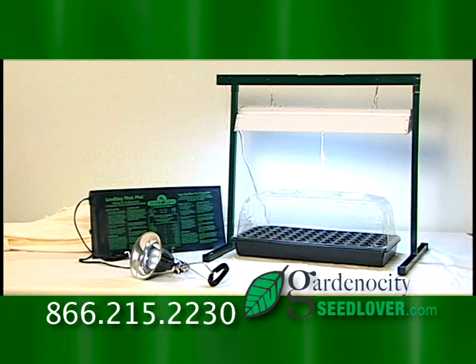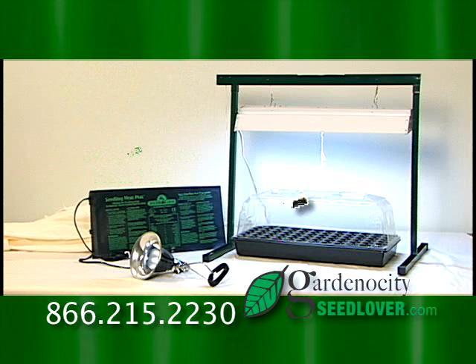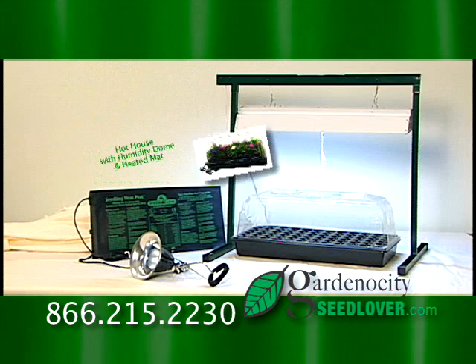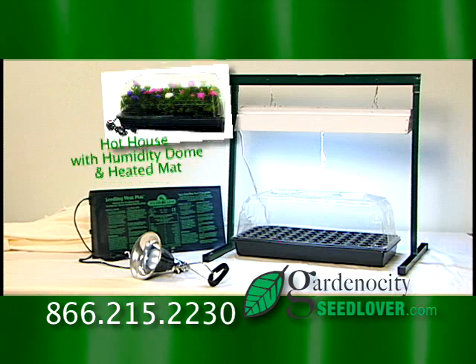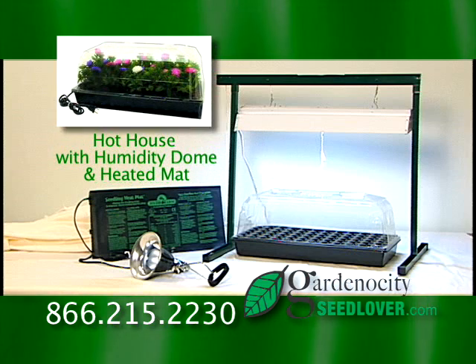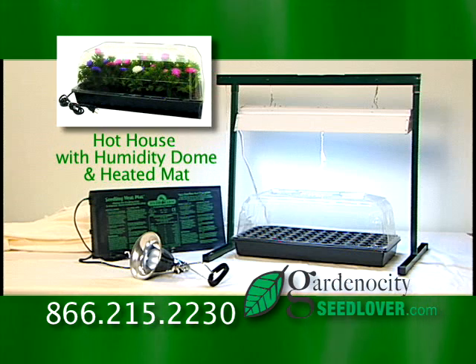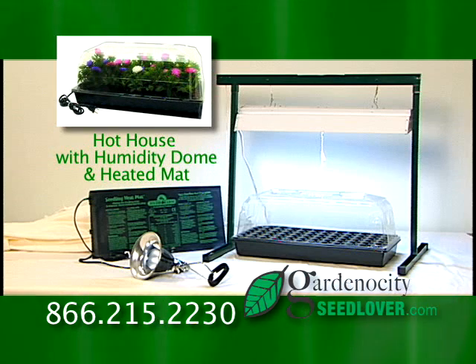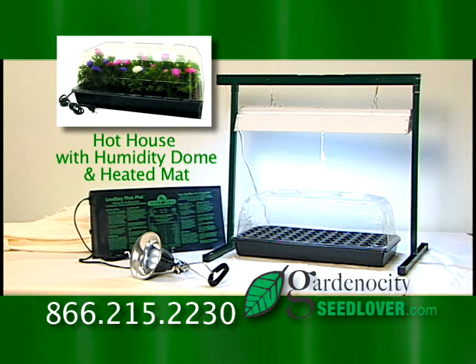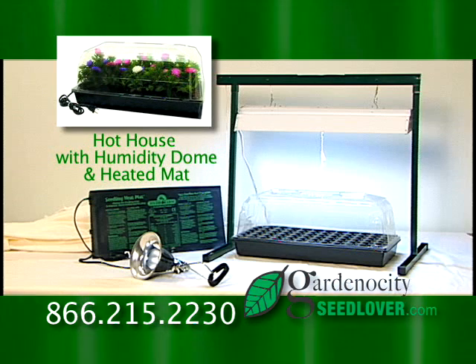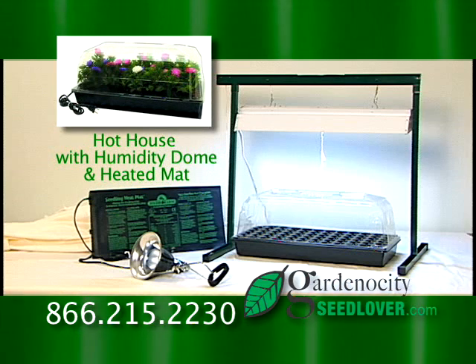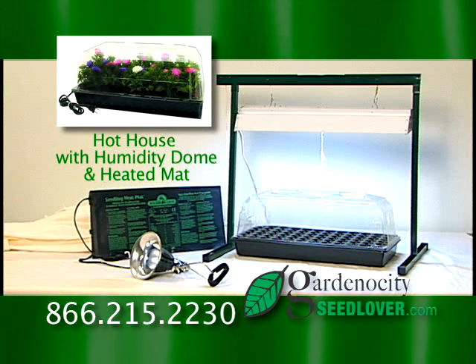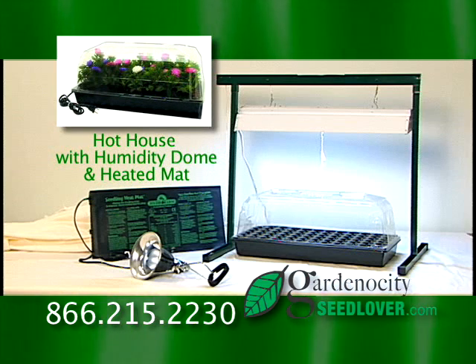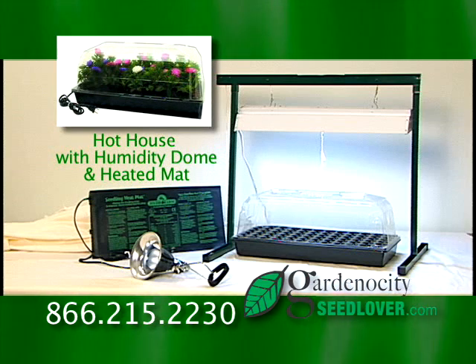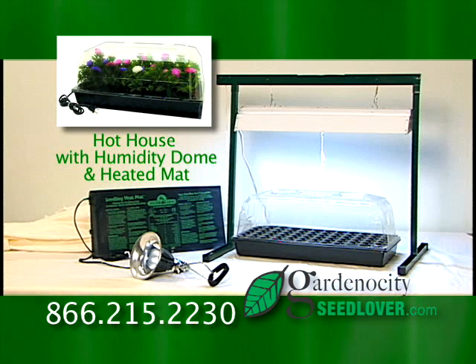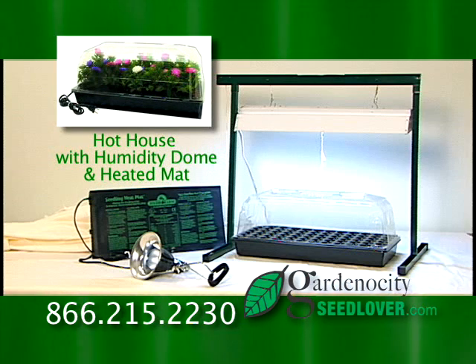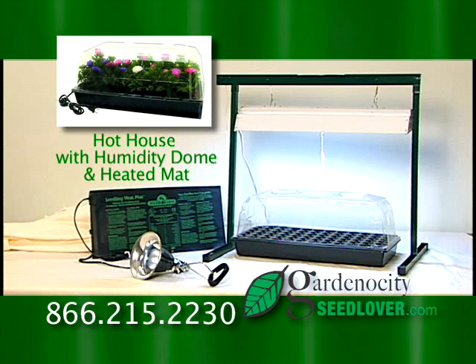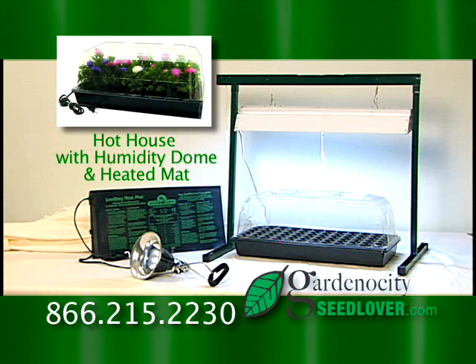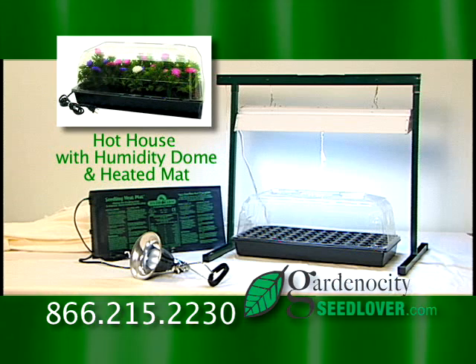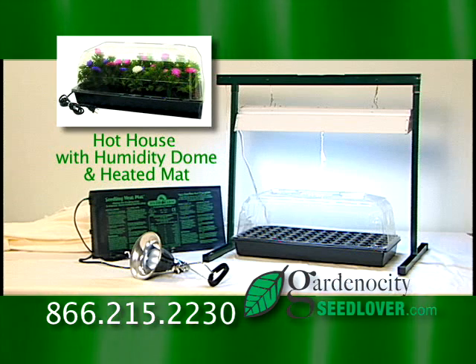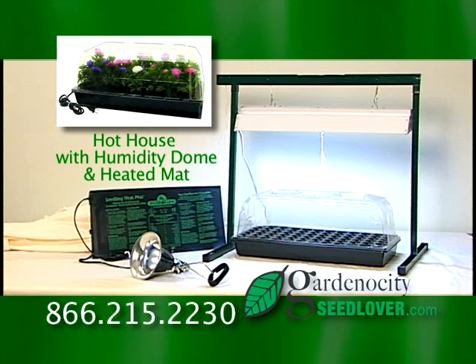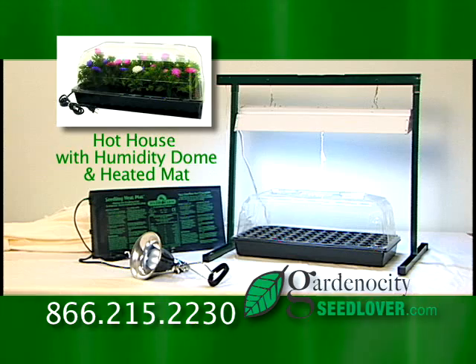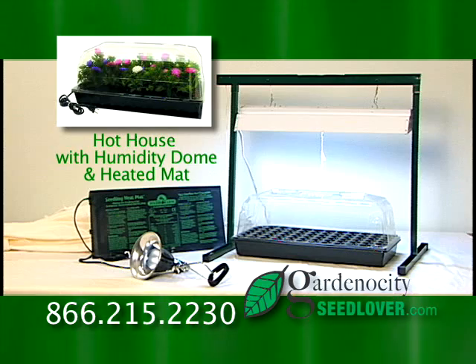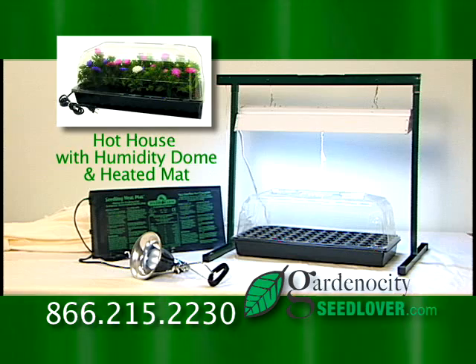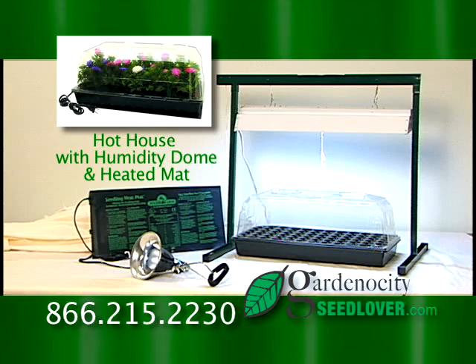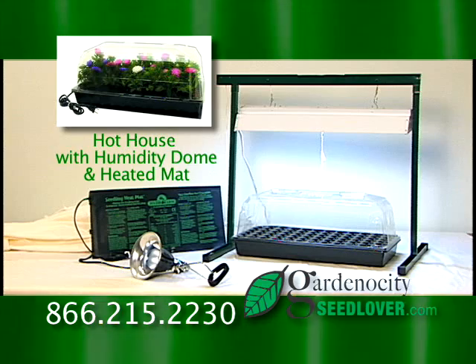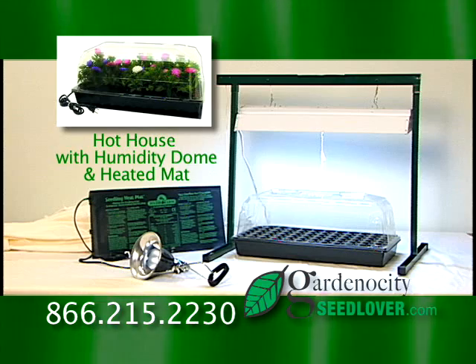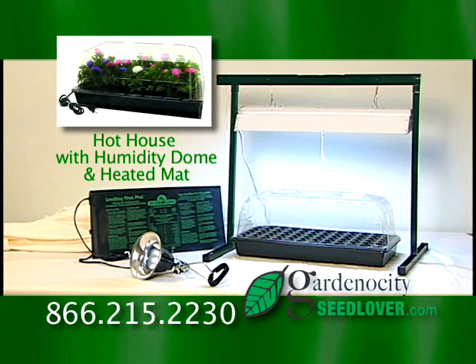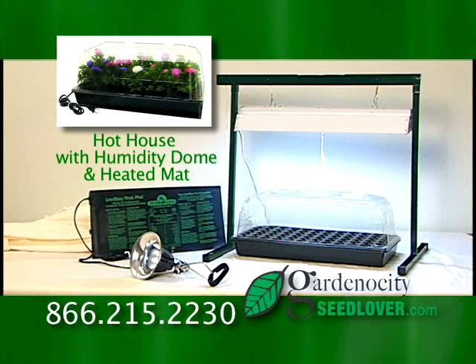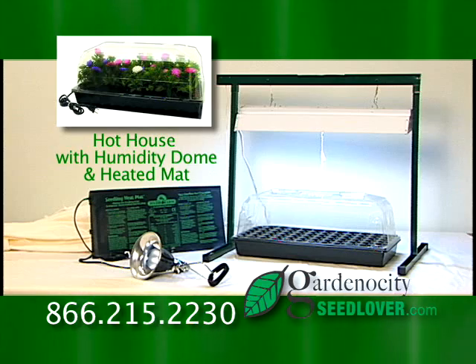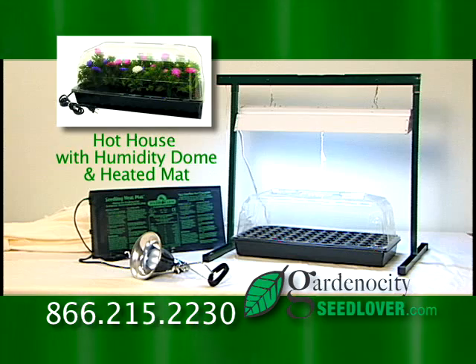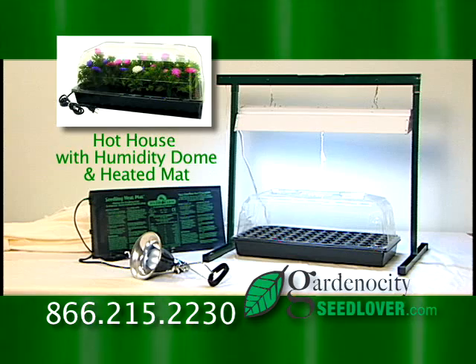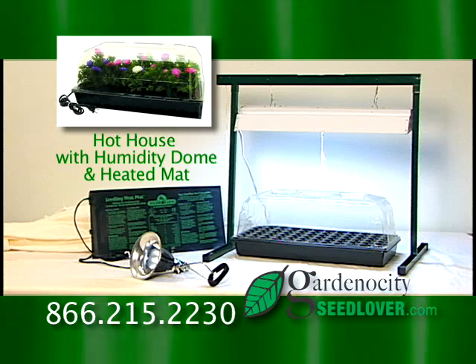Our Hothouse with Humidity Dome and Heated Mat provides the optimum environment for germination and seedling growth.